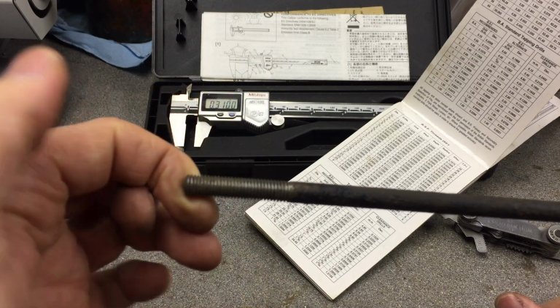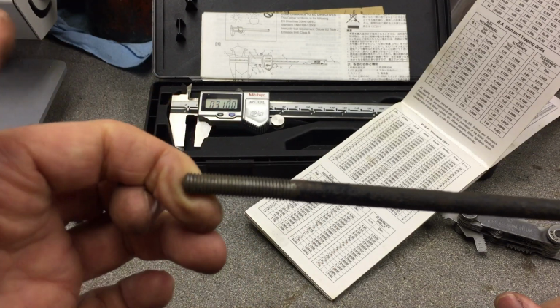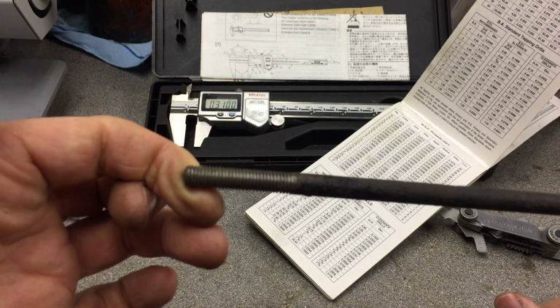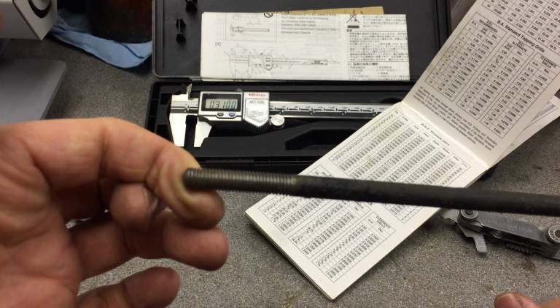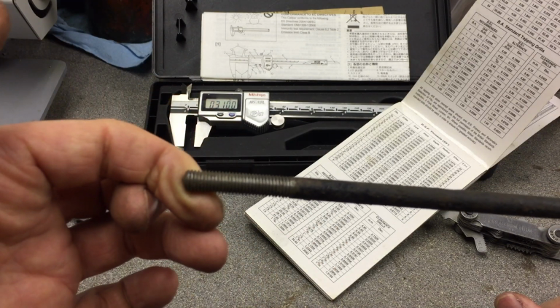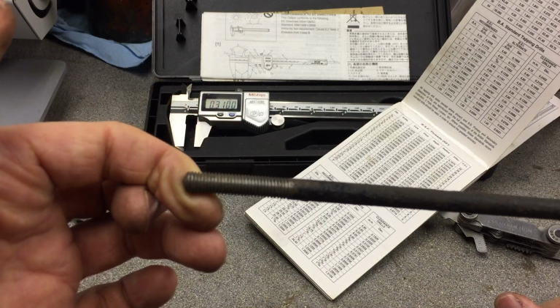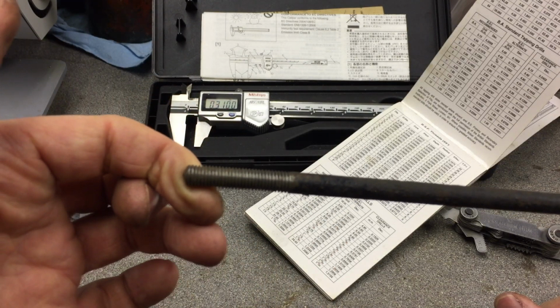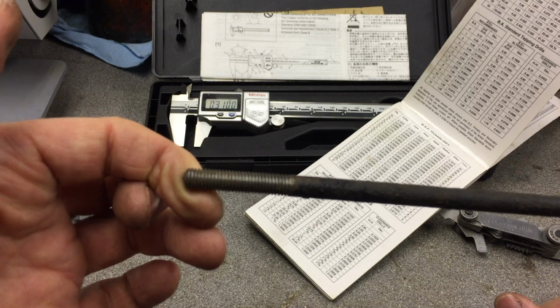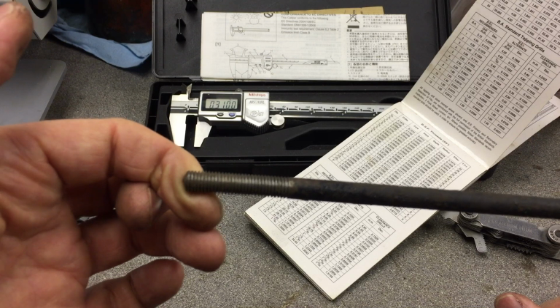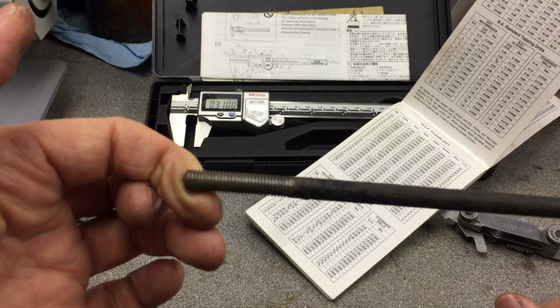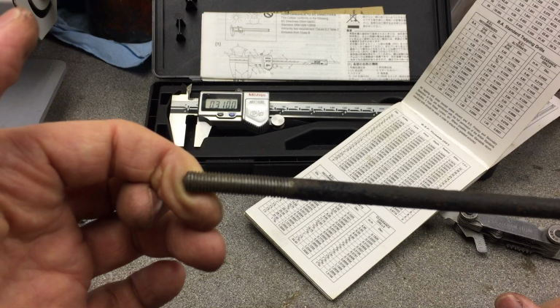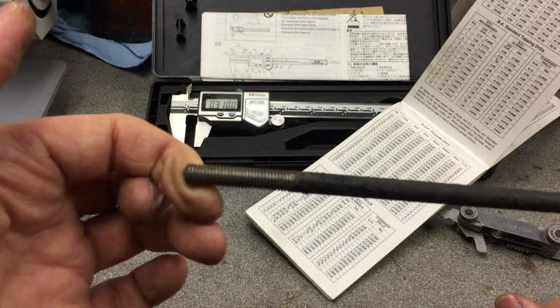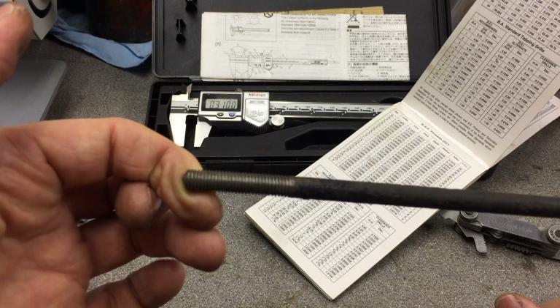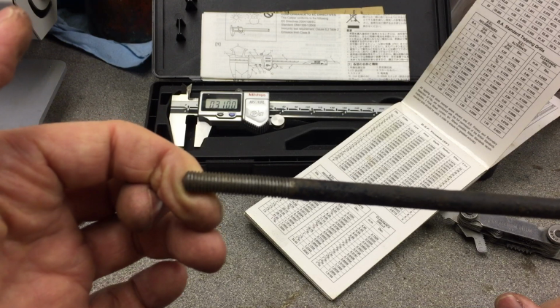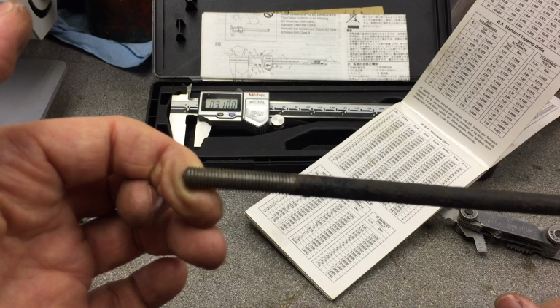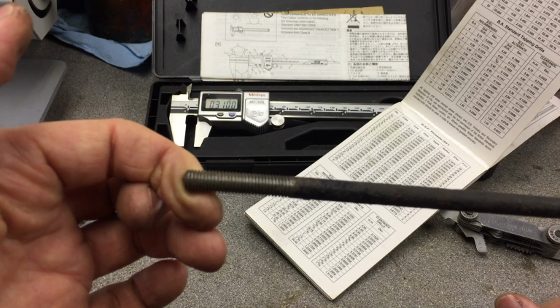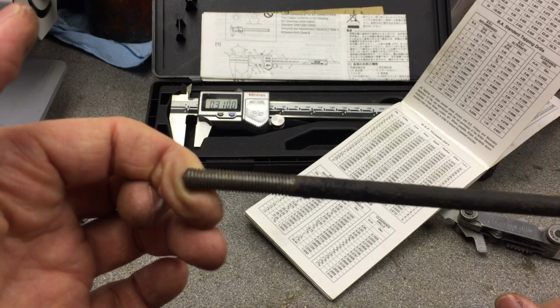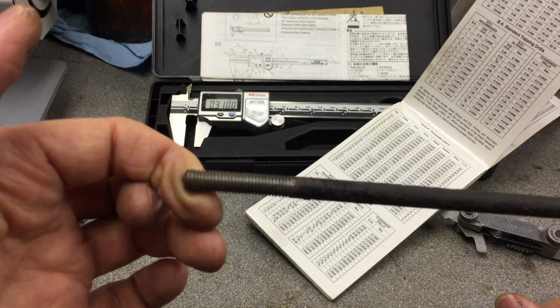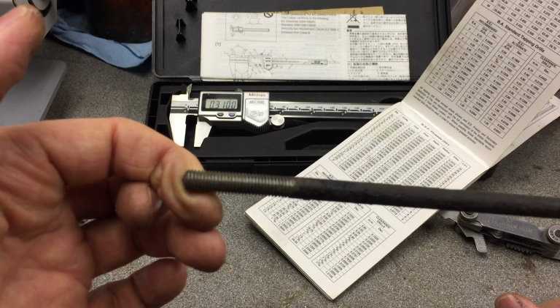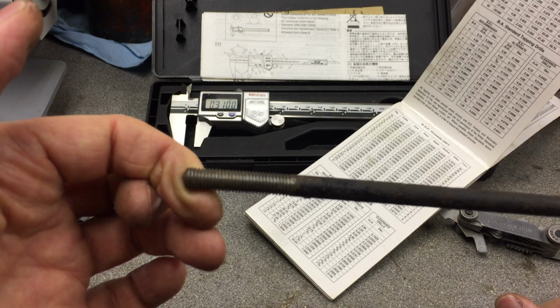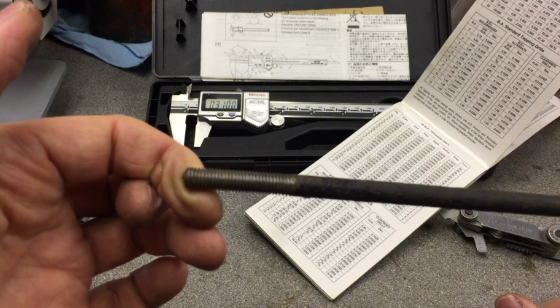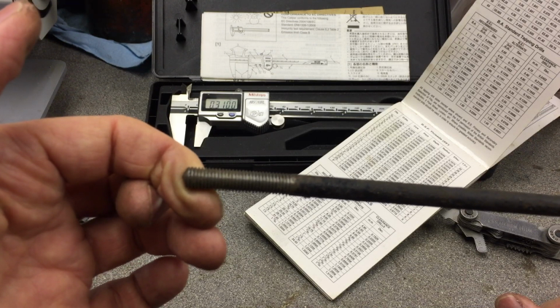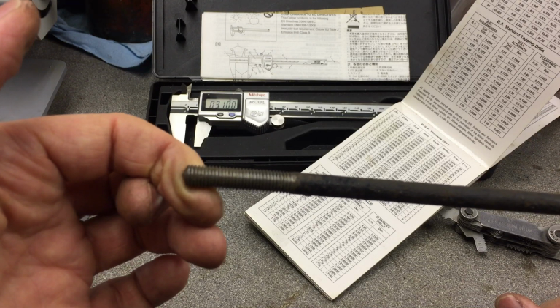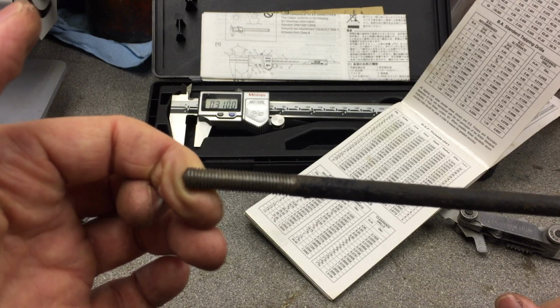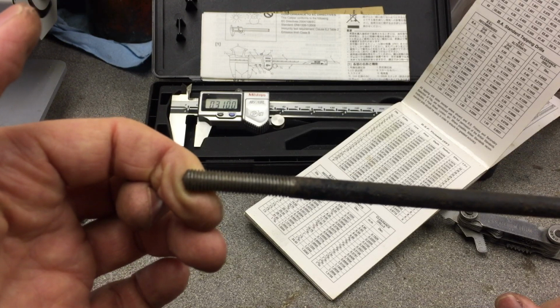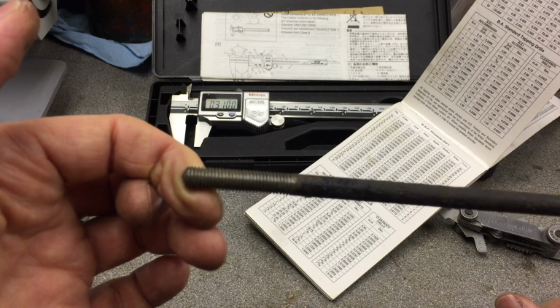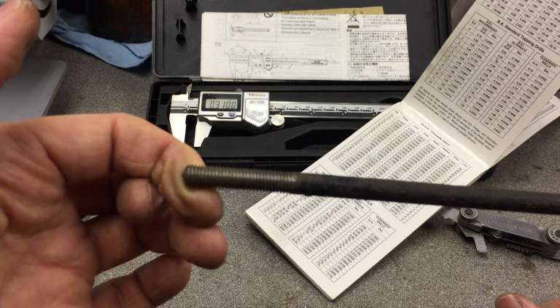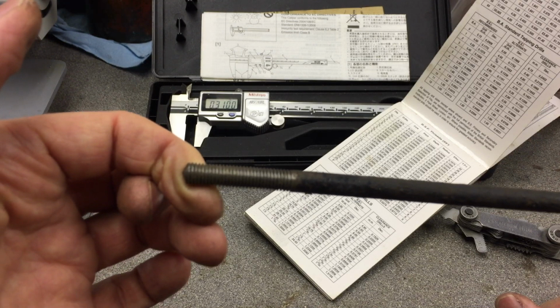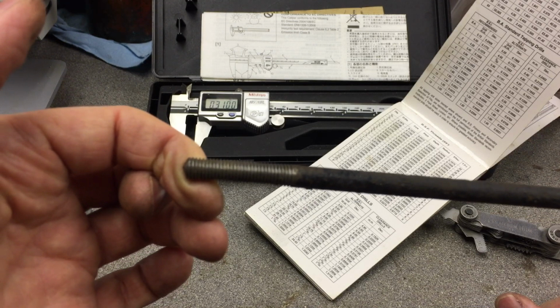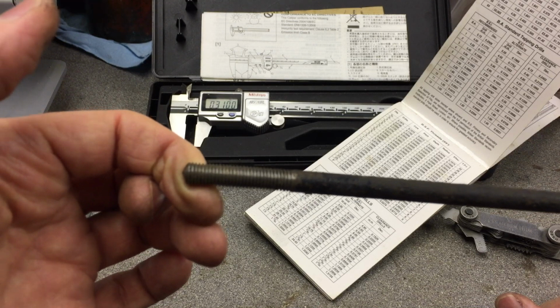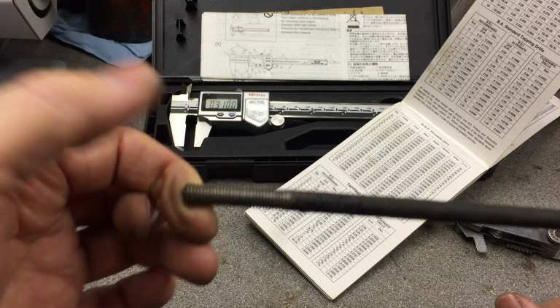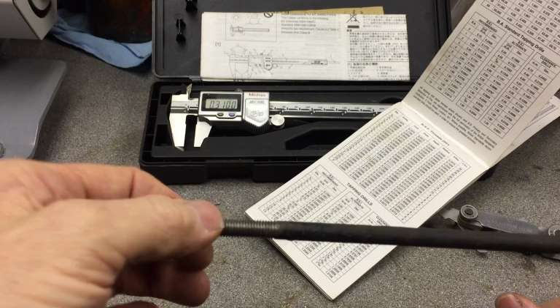So that's how I identify threads. I hope it's been helpful — see you soon.